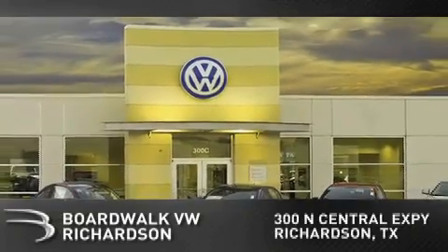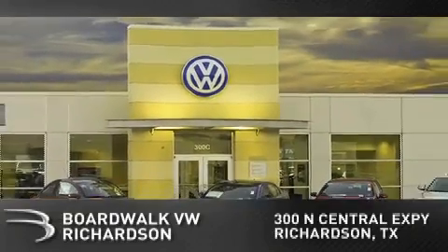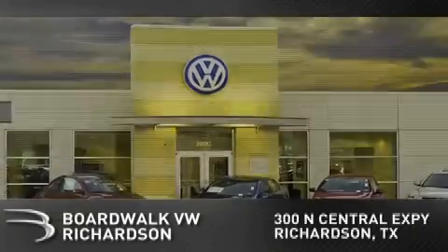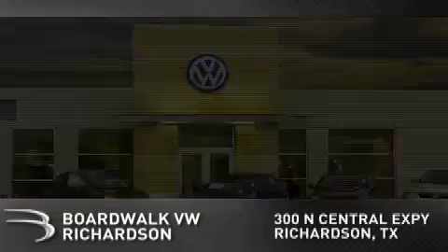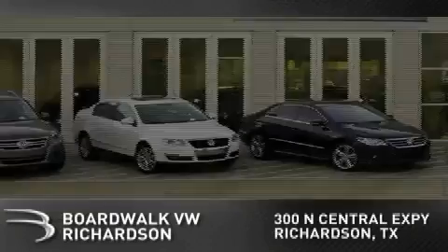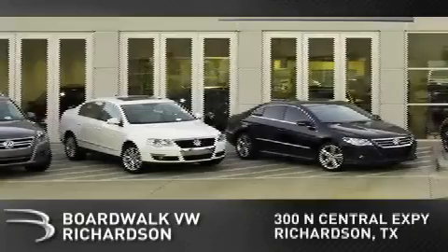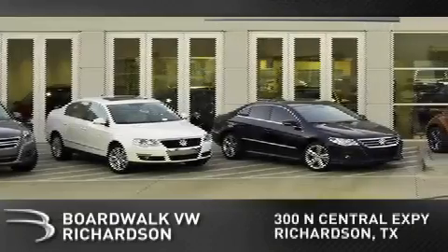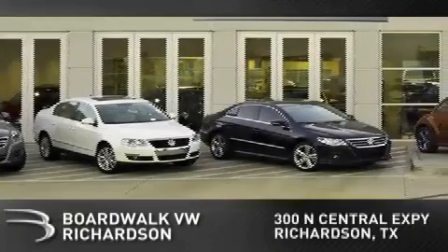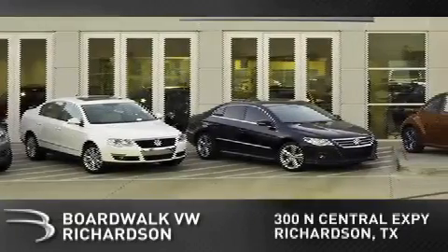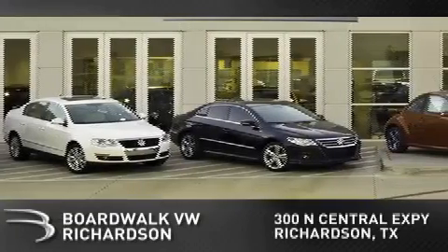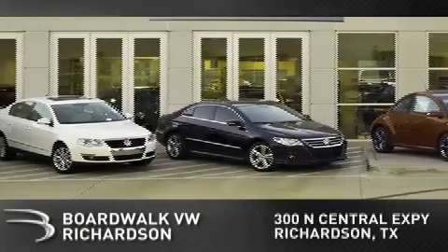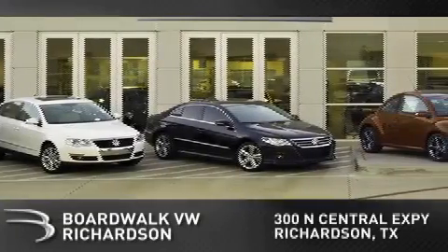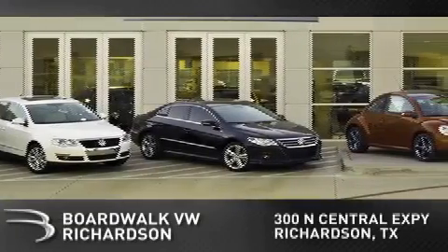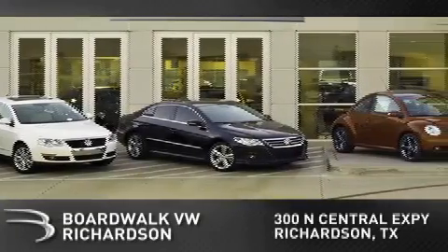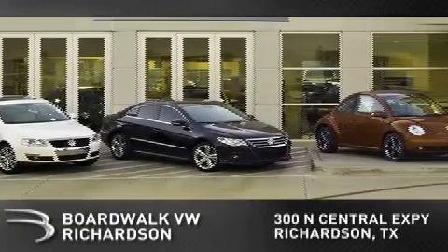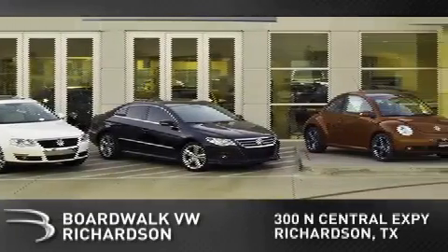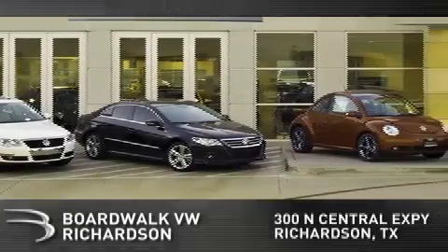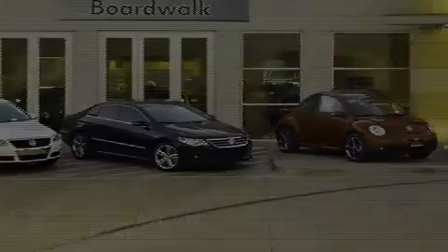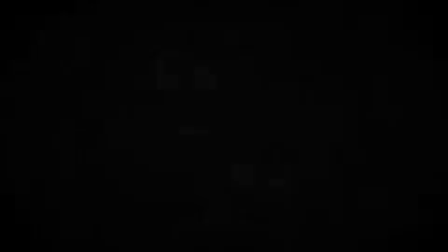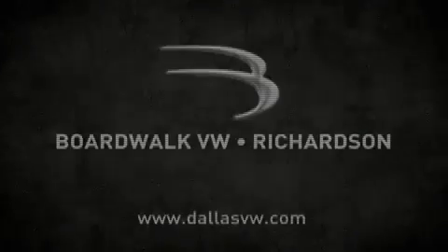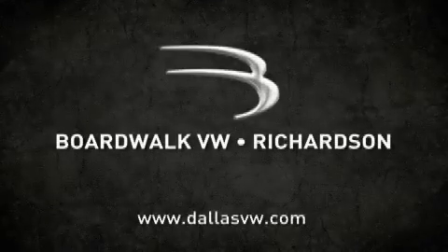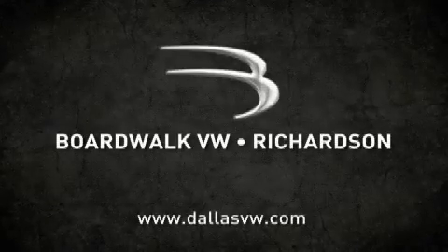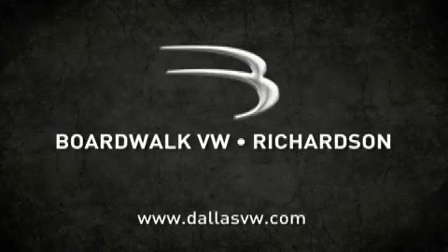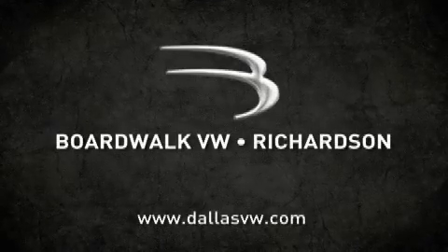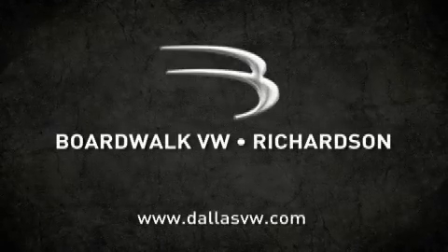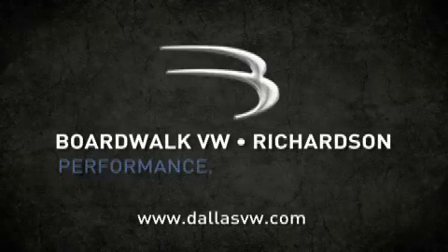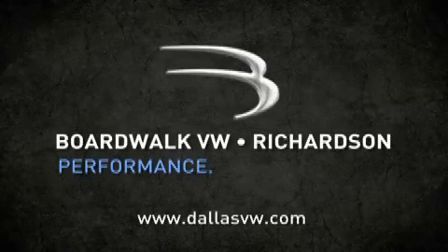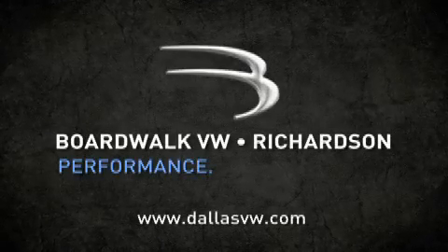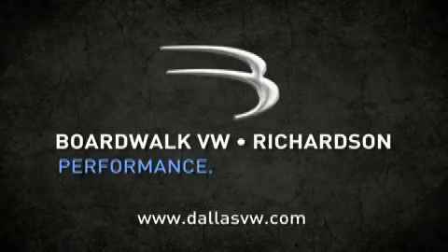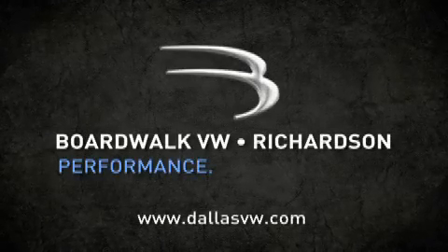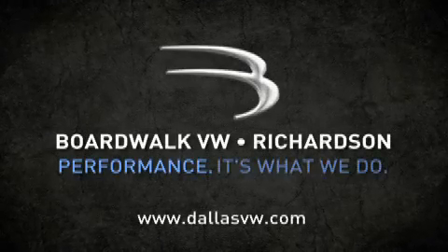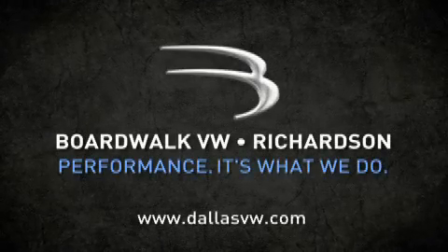Come experience the Boardwalk difference today. When you think Boardwalk, think performance. It's what we do.